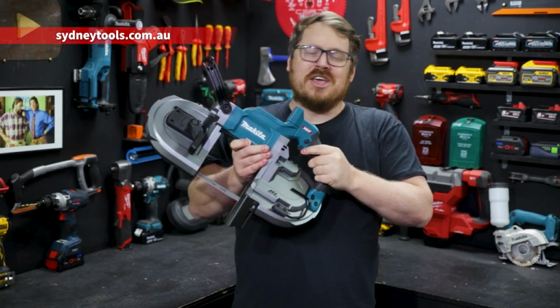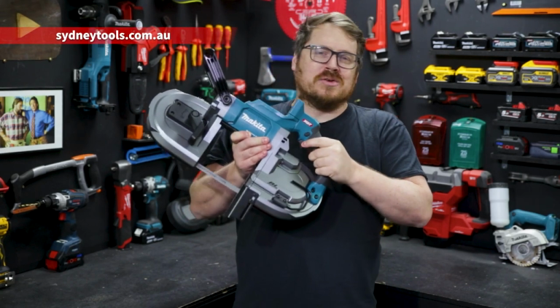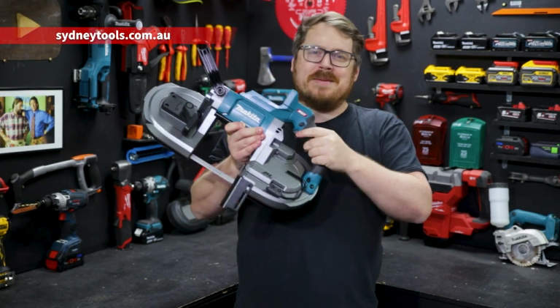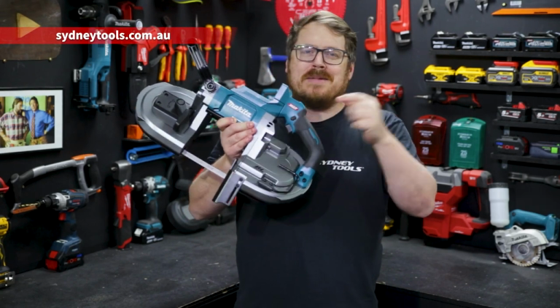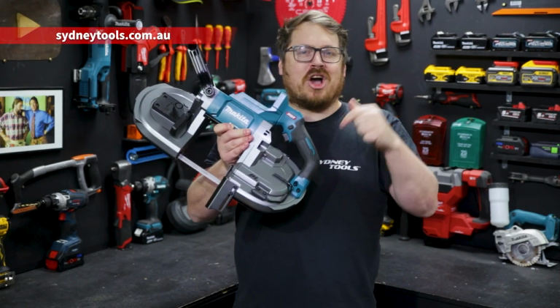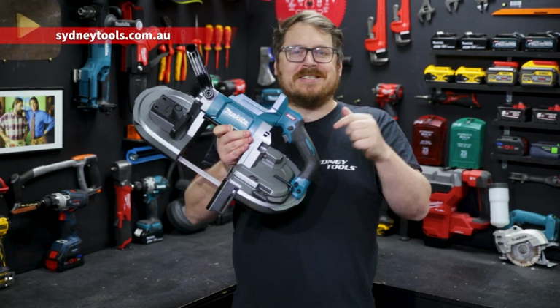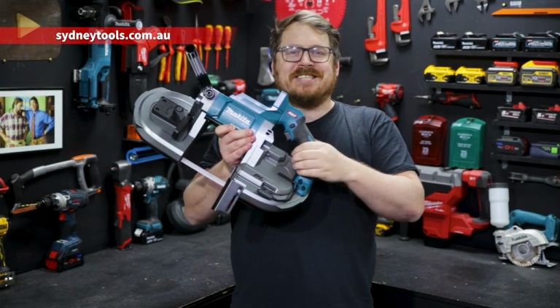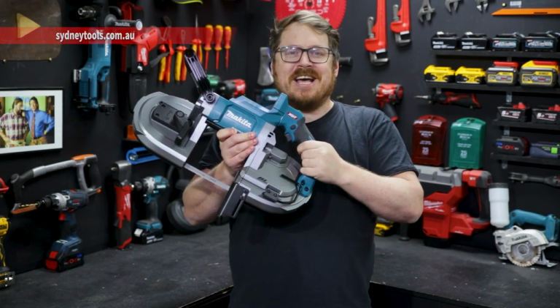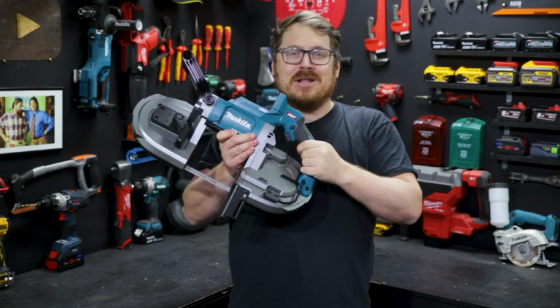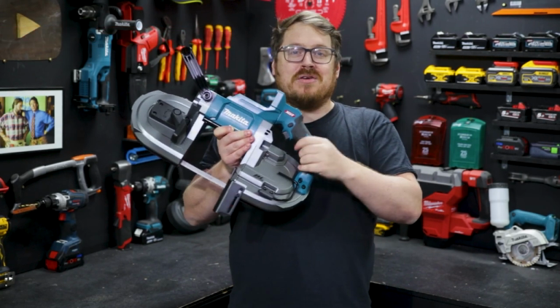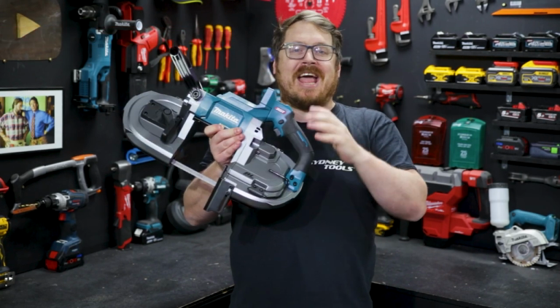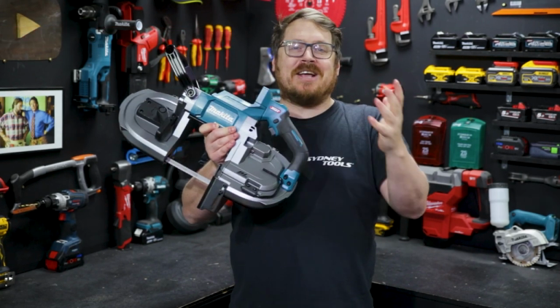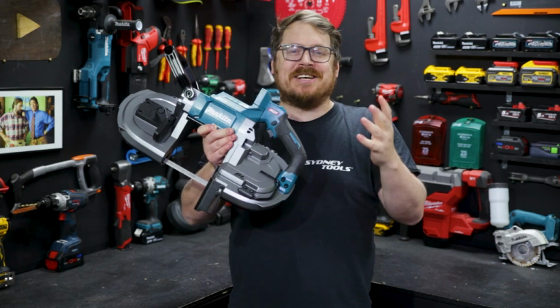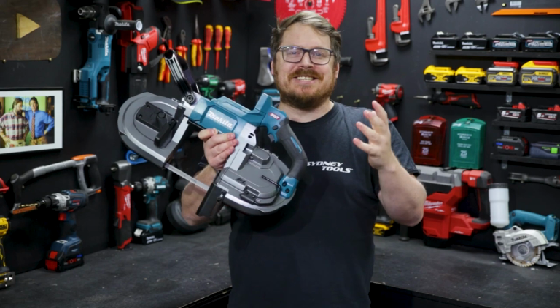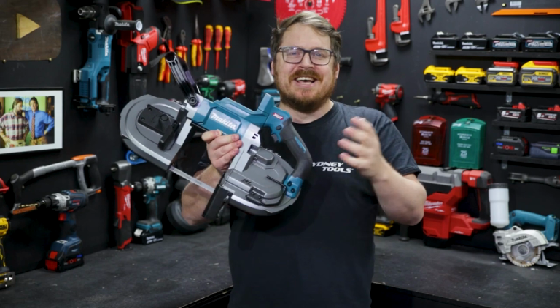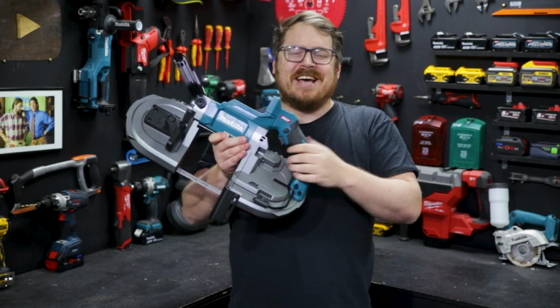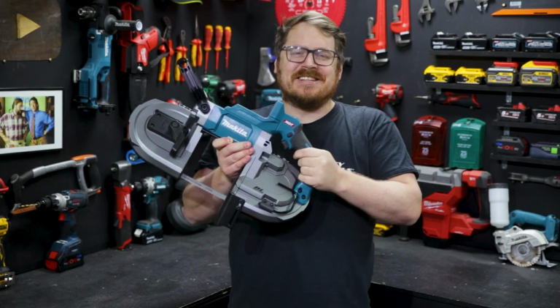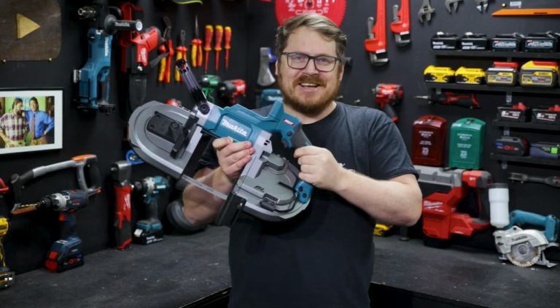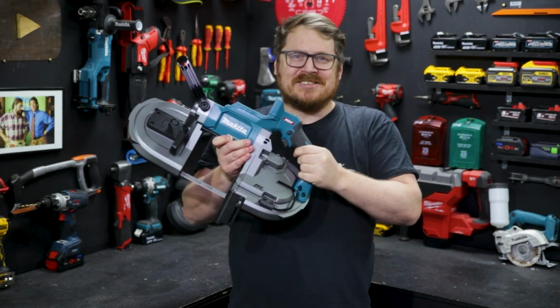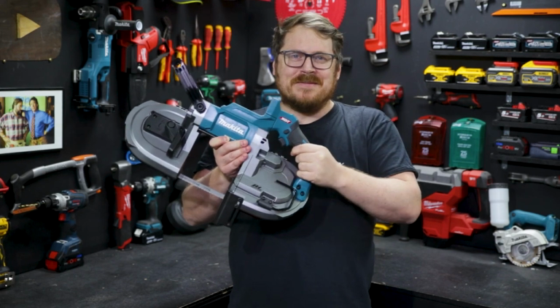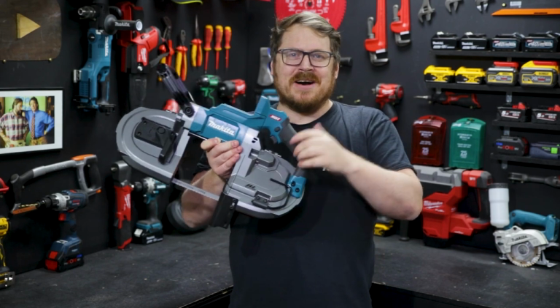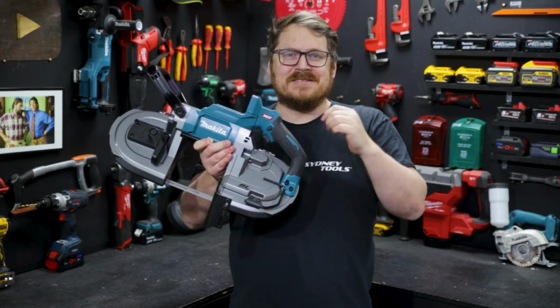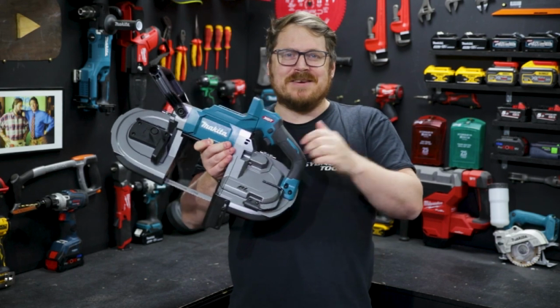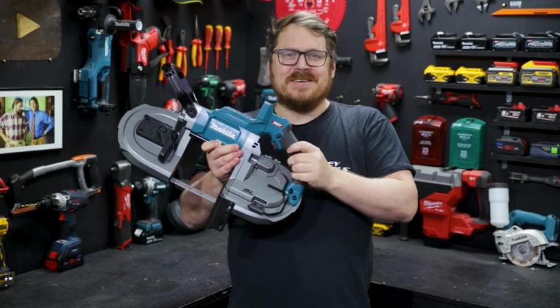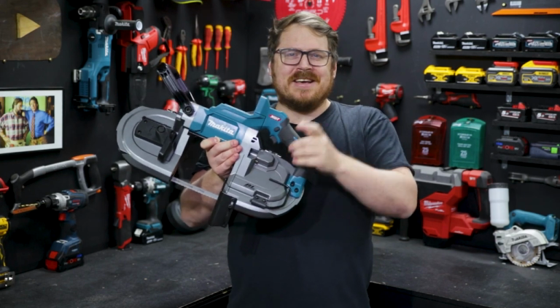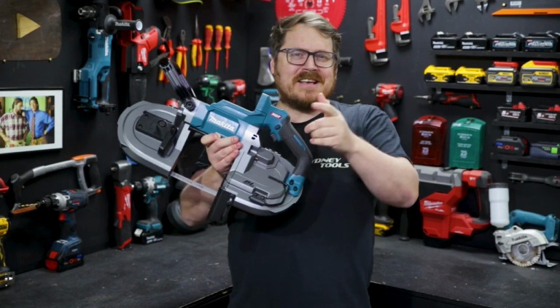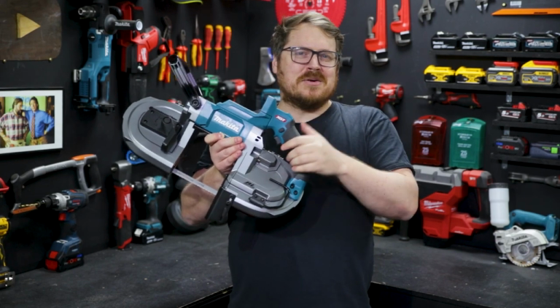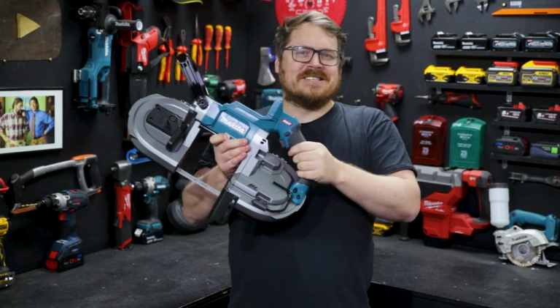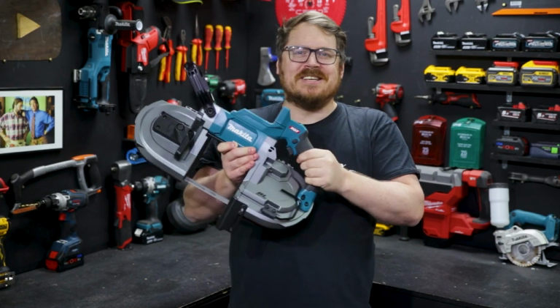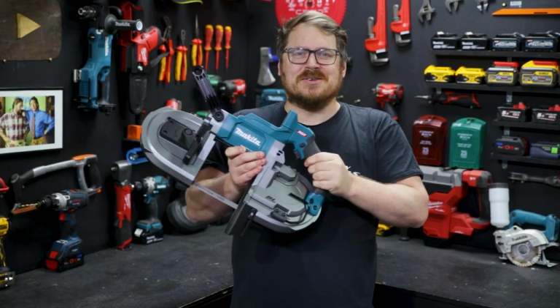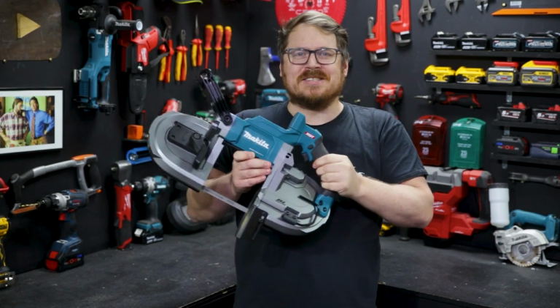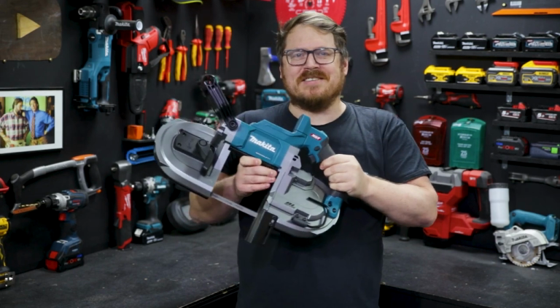You can also hit me up in the comment section down below if you've got any questions, and until next time, I'm Tim. Thanks for watching Sydney Tools TV.